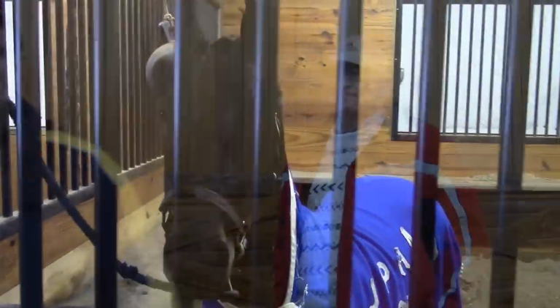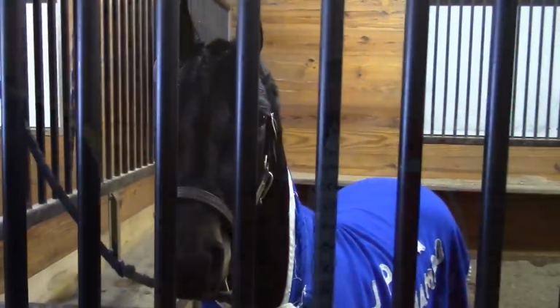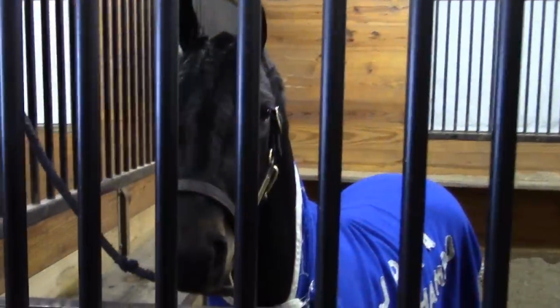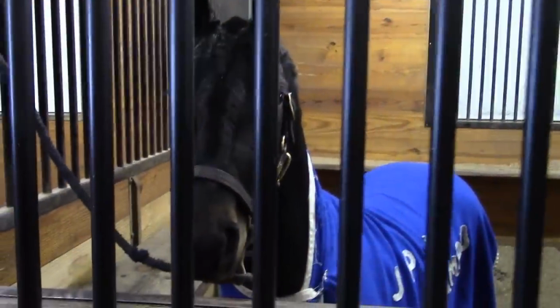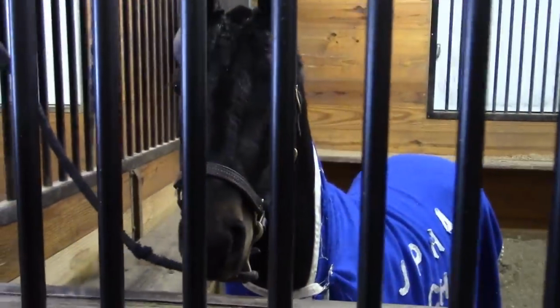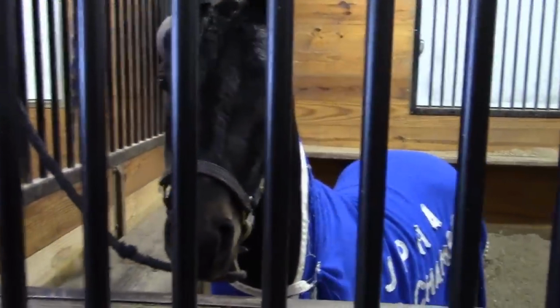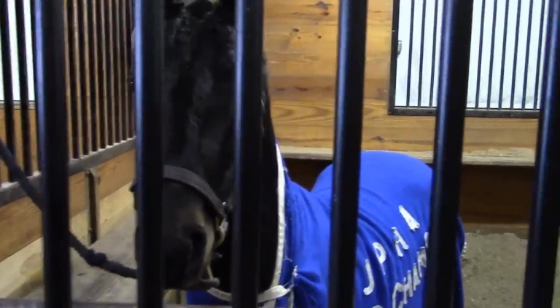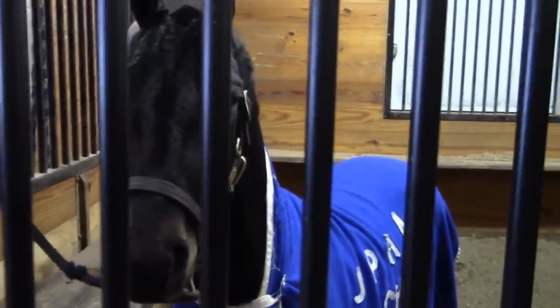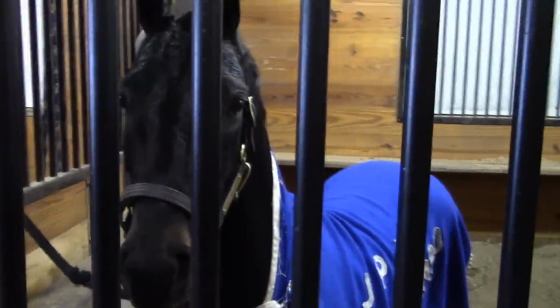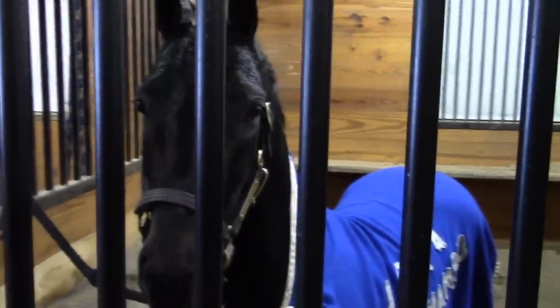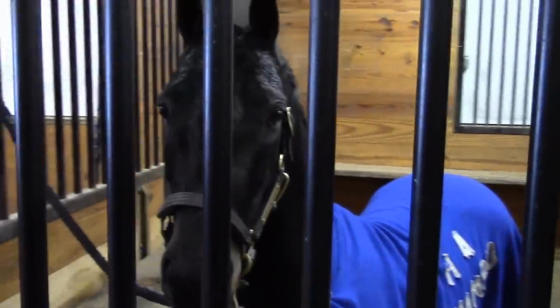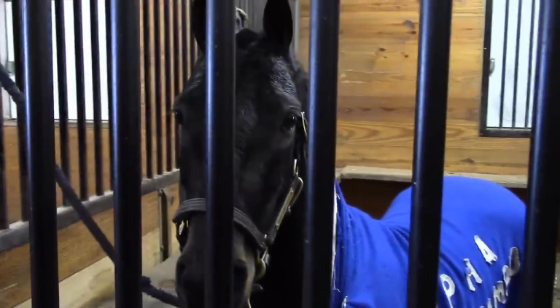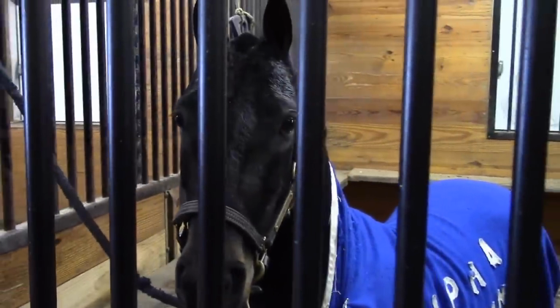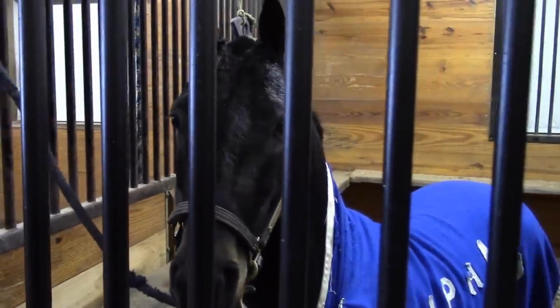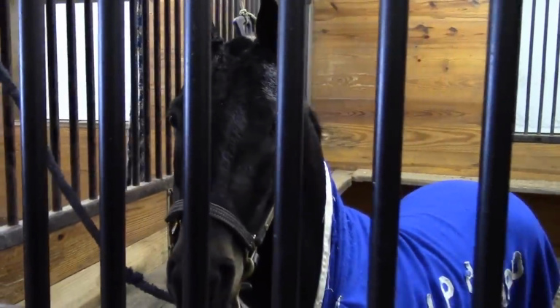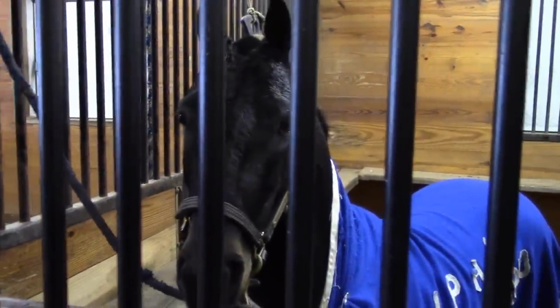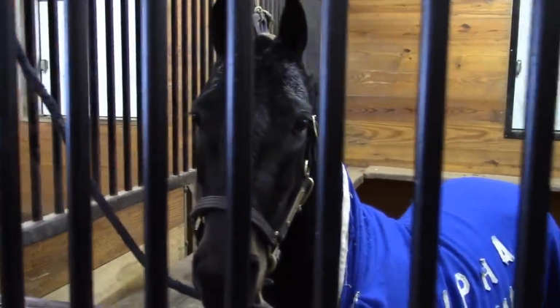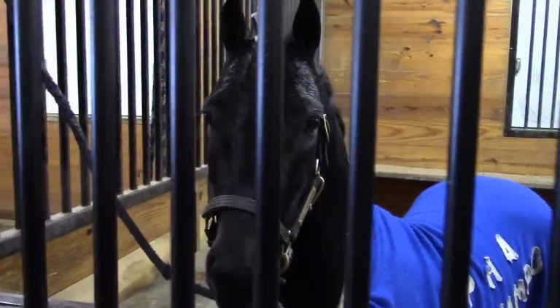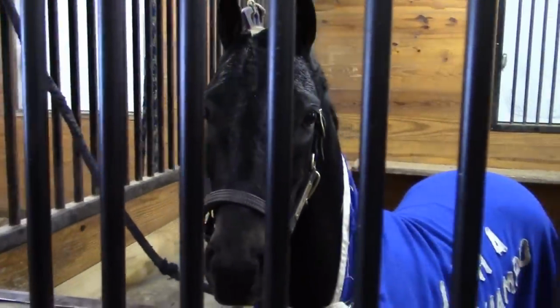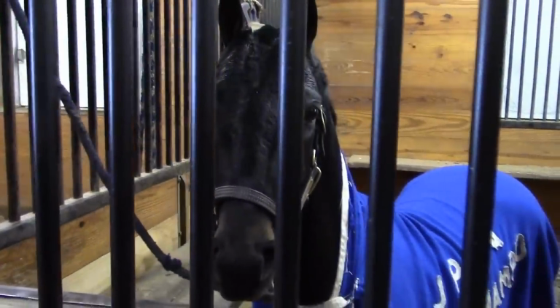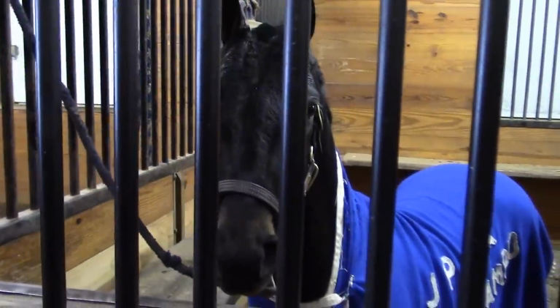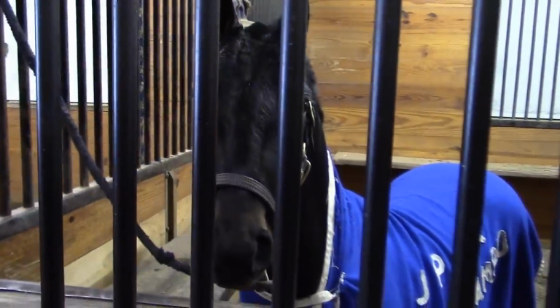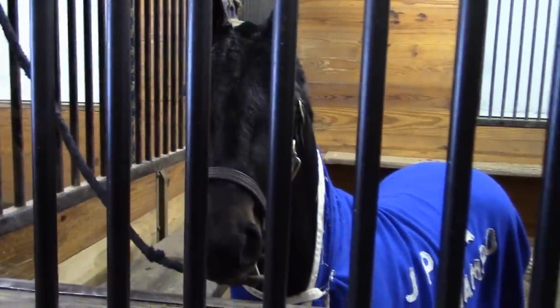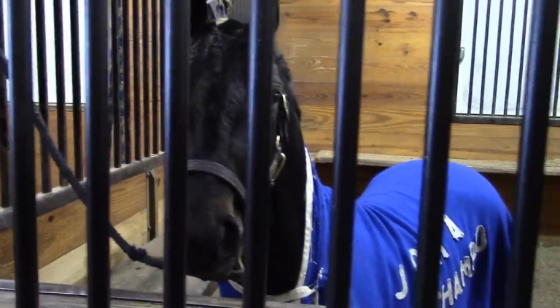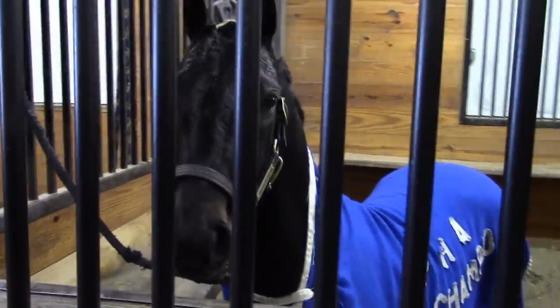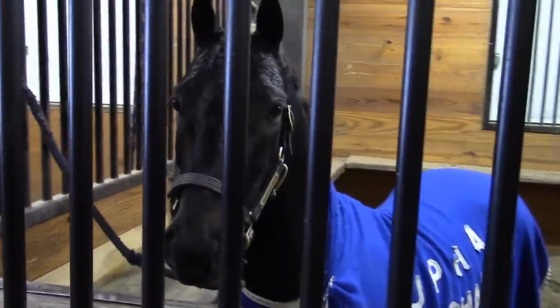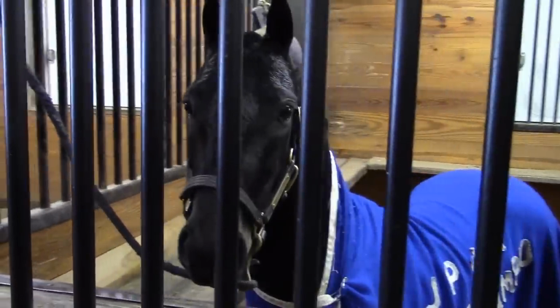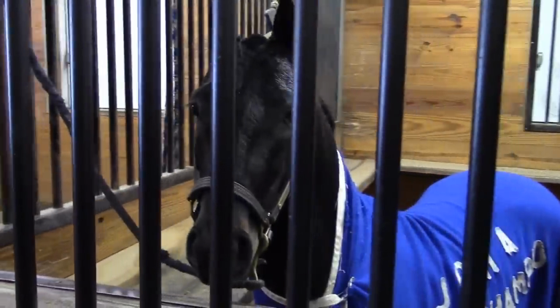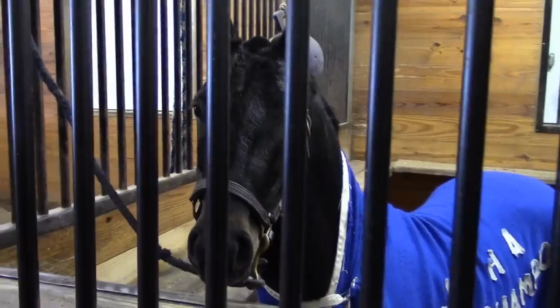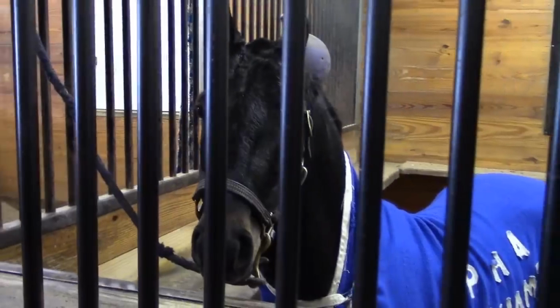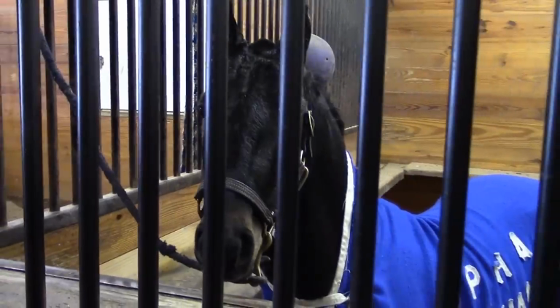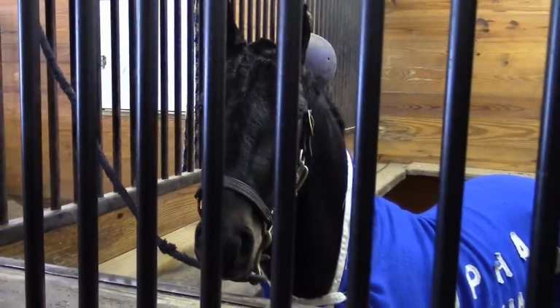Here's Handsome Harry, cooling out after his workout this morning. Beautiful stallion, son of Twin Willows Handsome Dan.